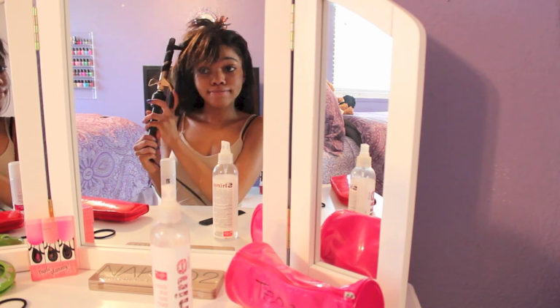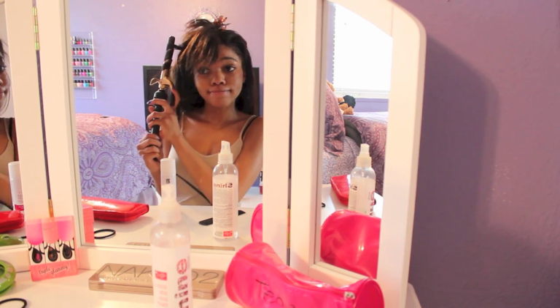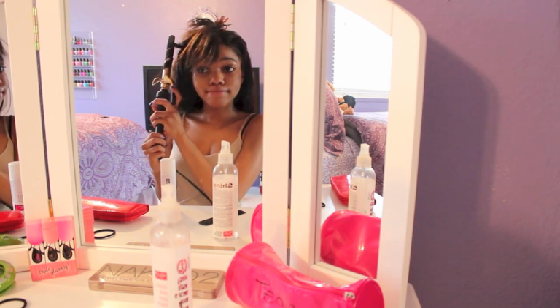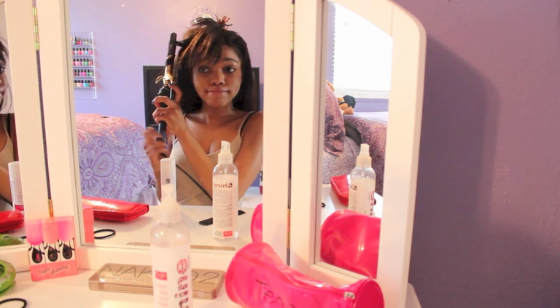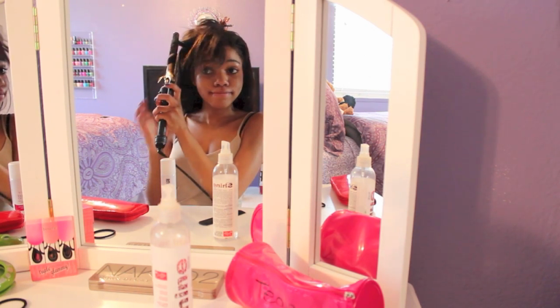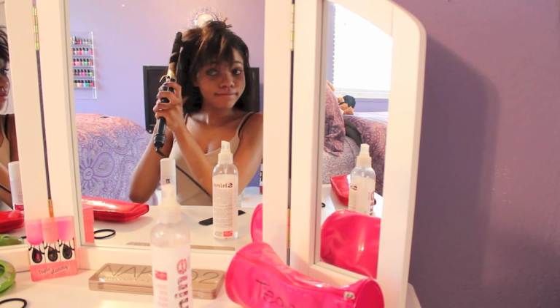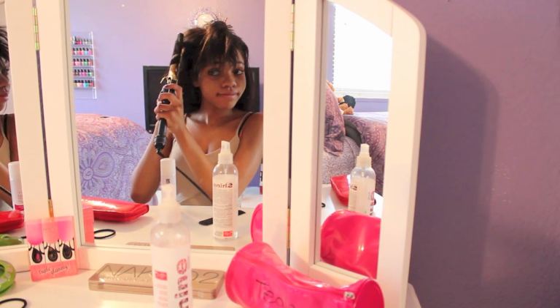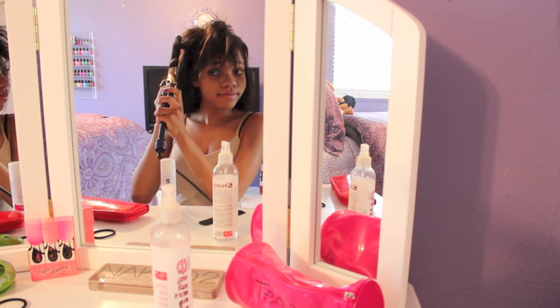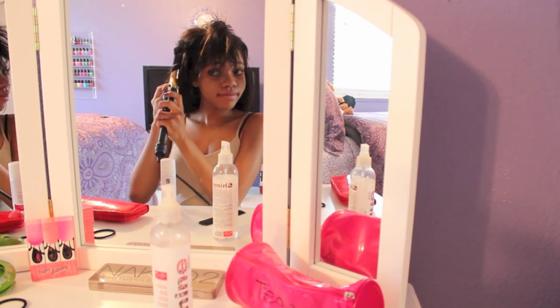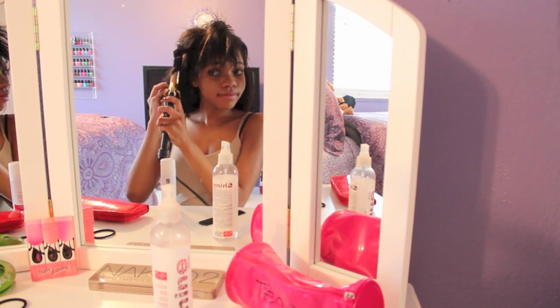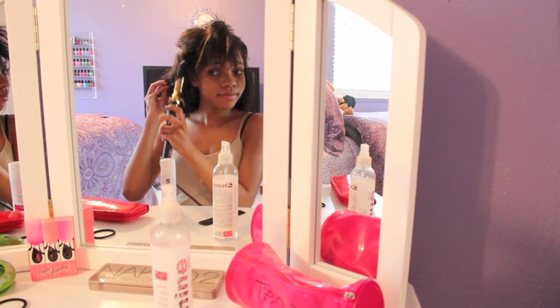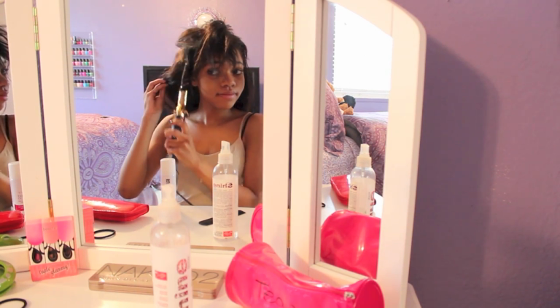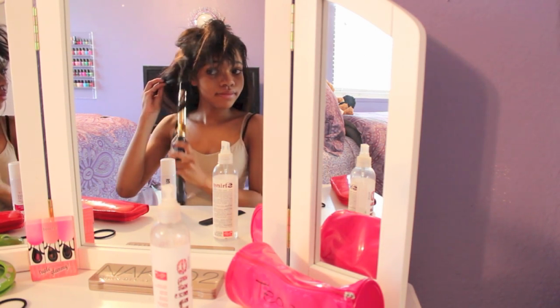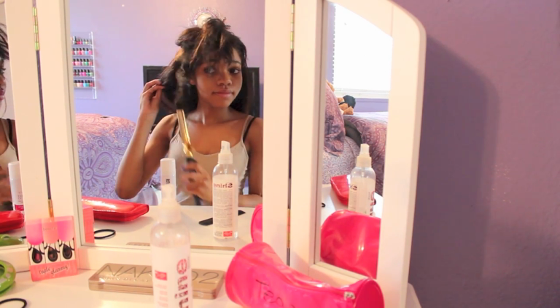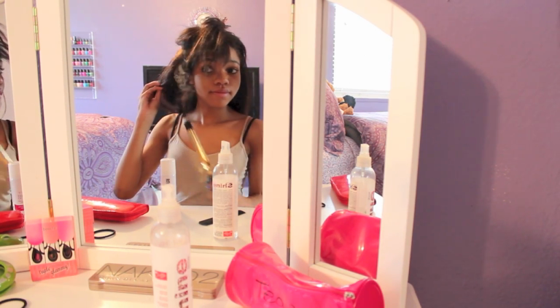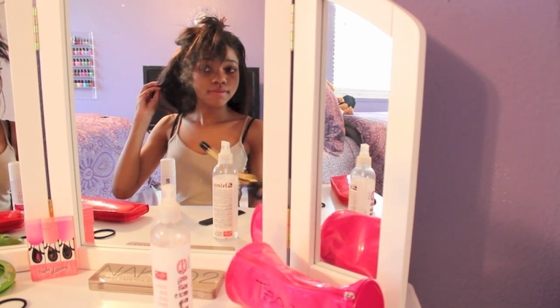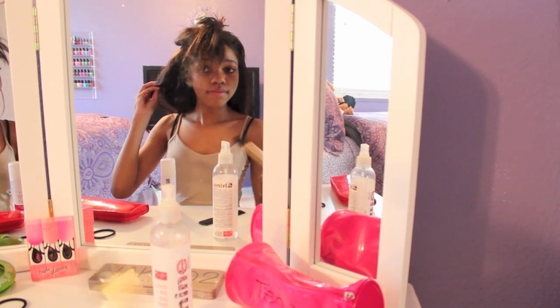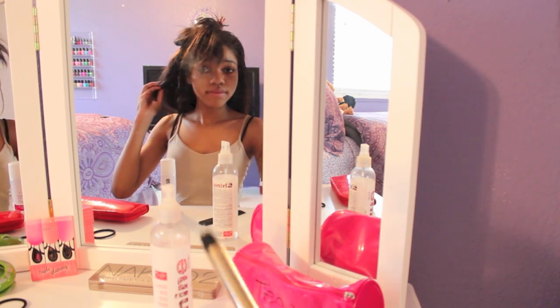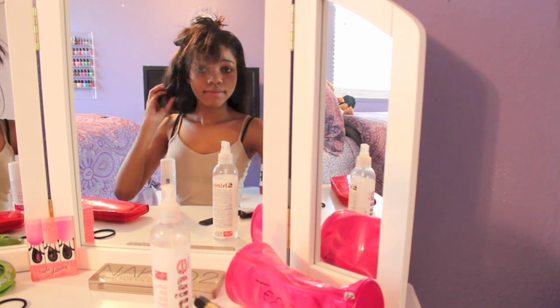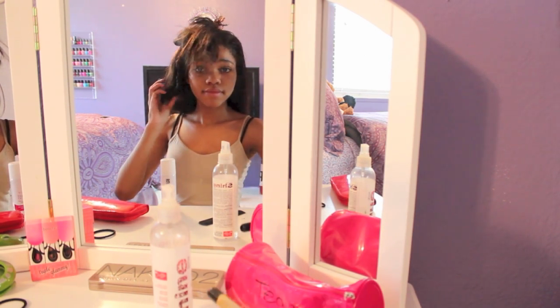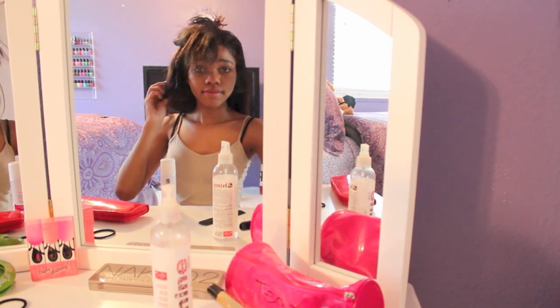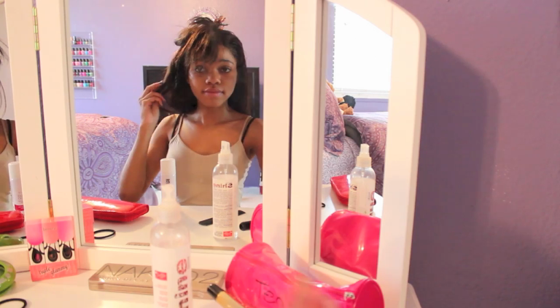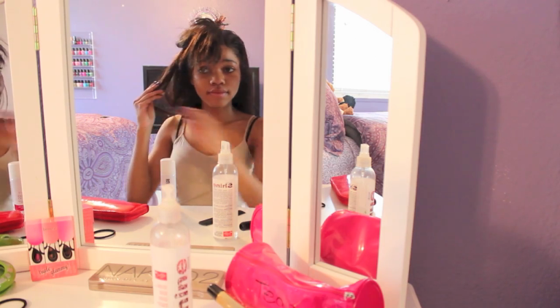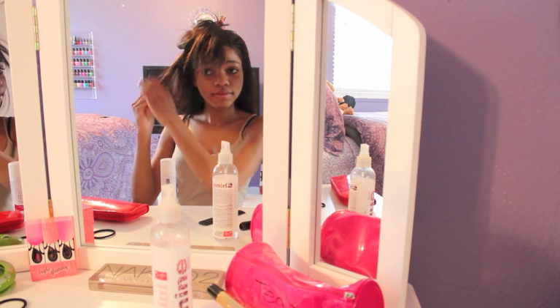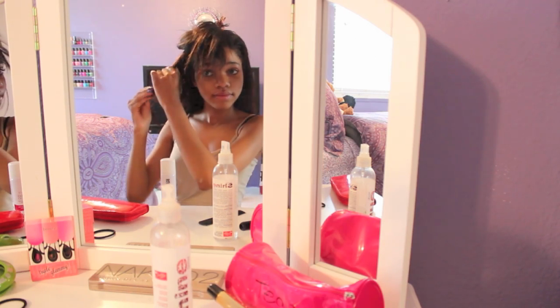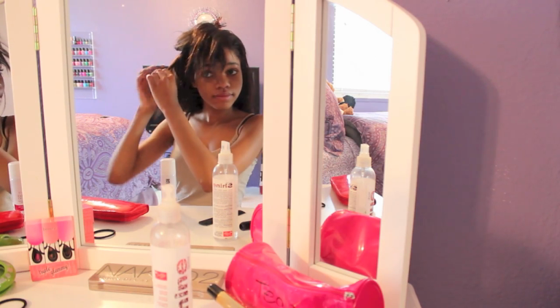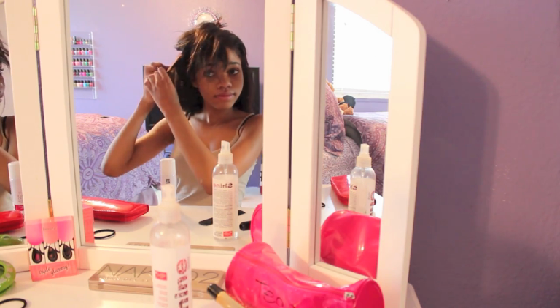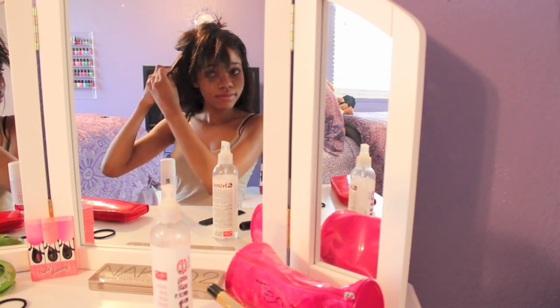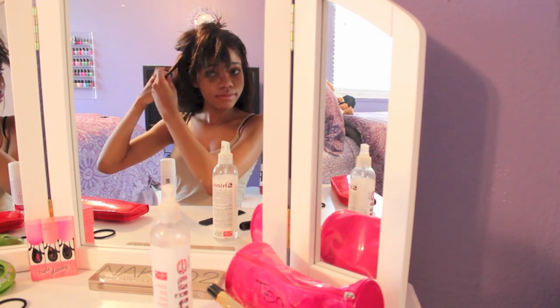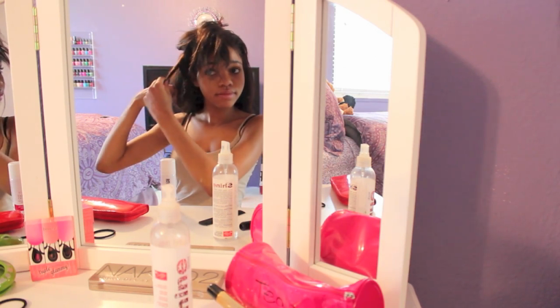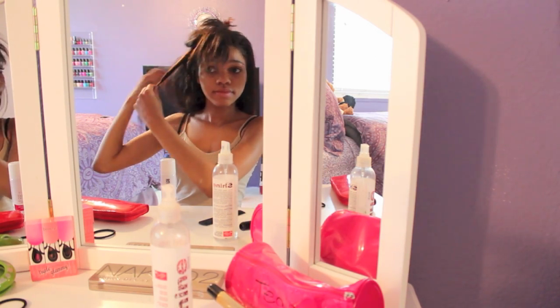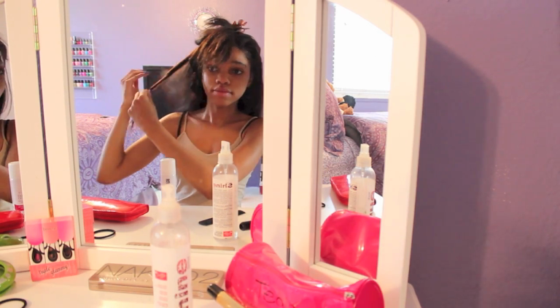Did I really say flat iron? I meant curl. Guys, I got problems. But yeah, you're just going to curl your hair.